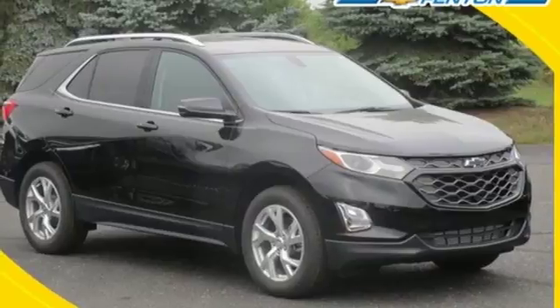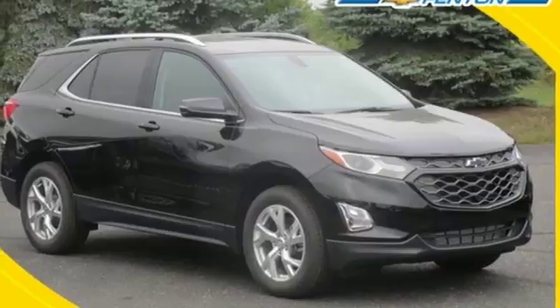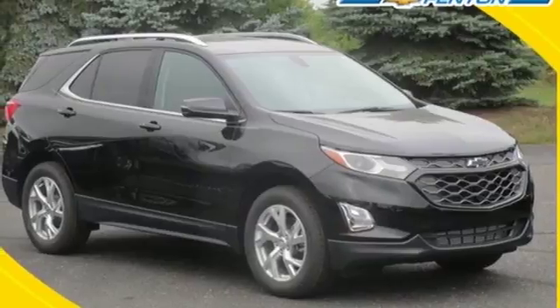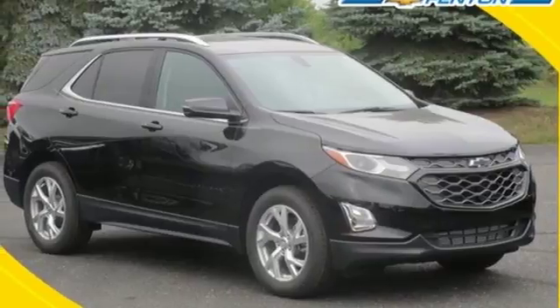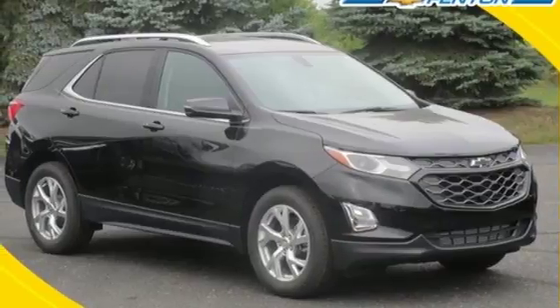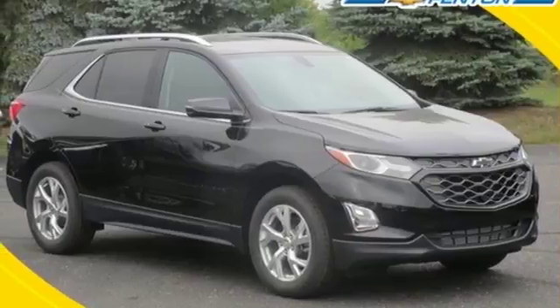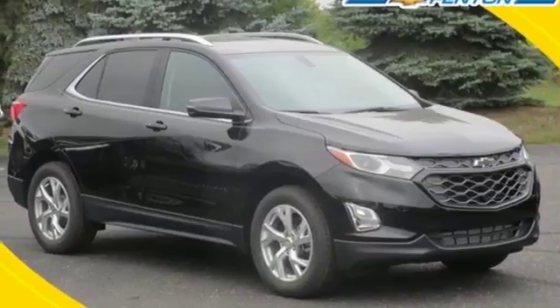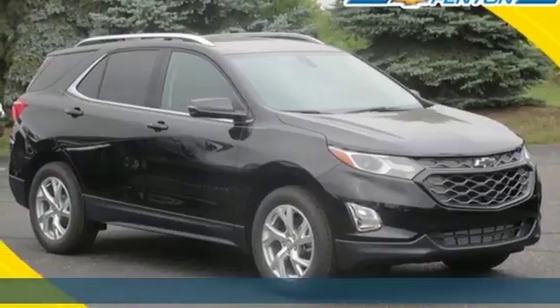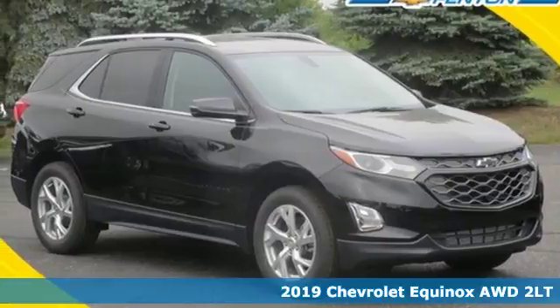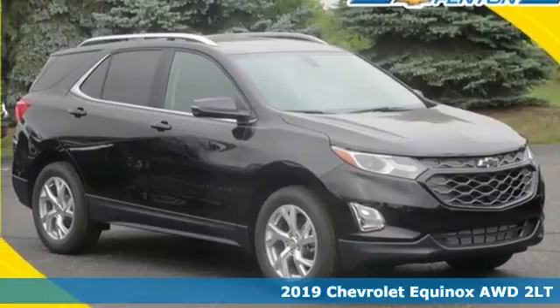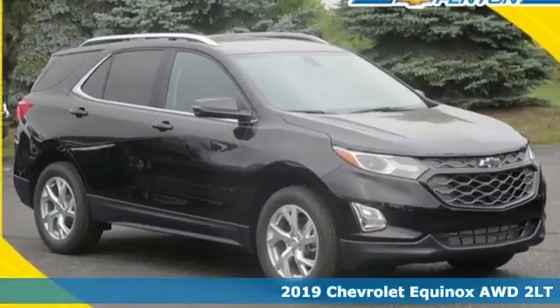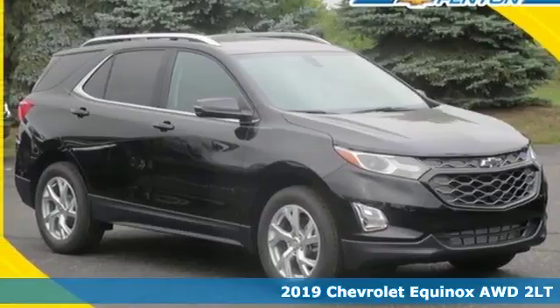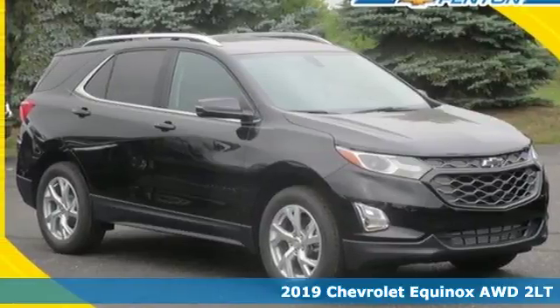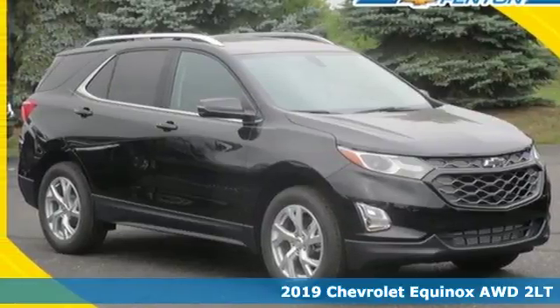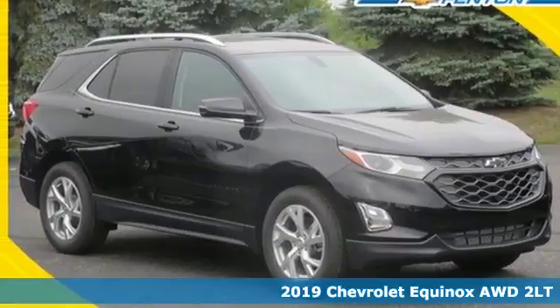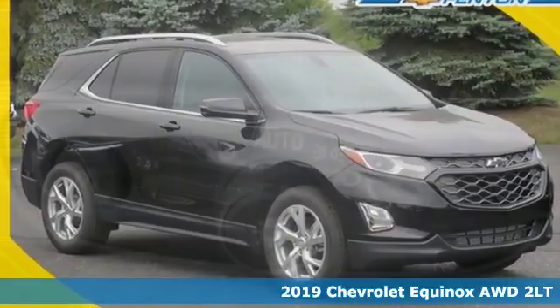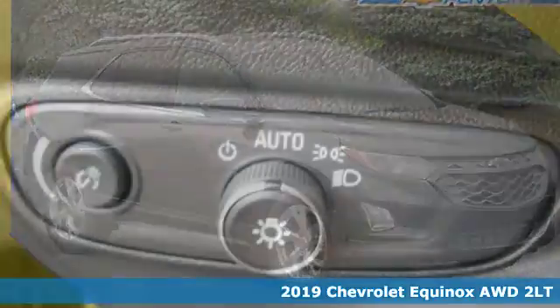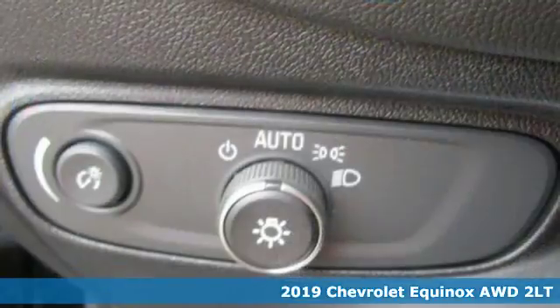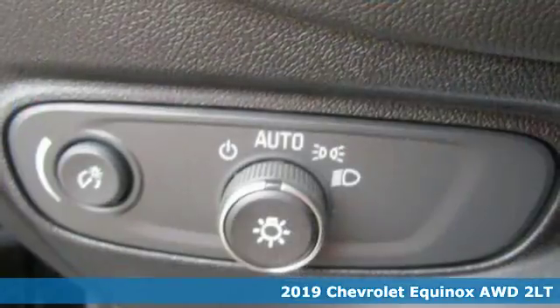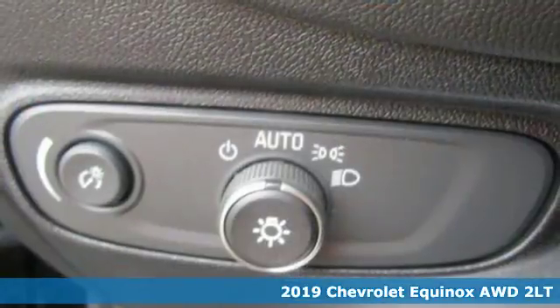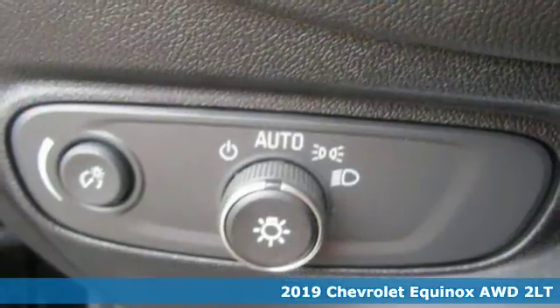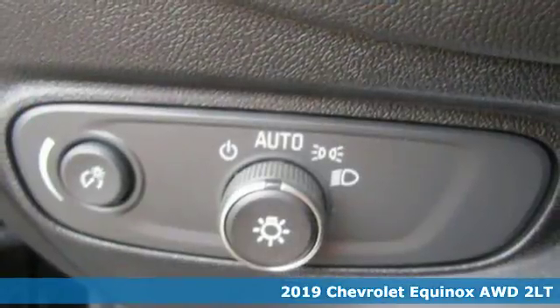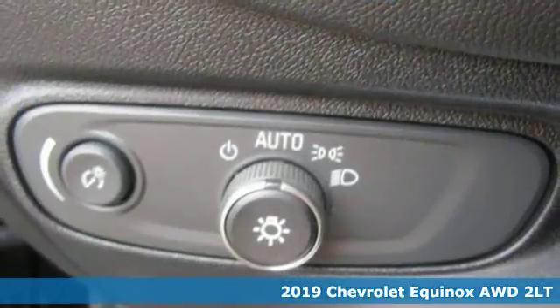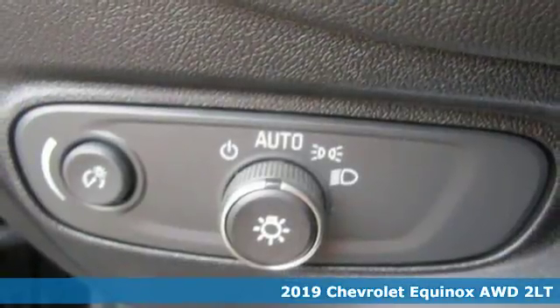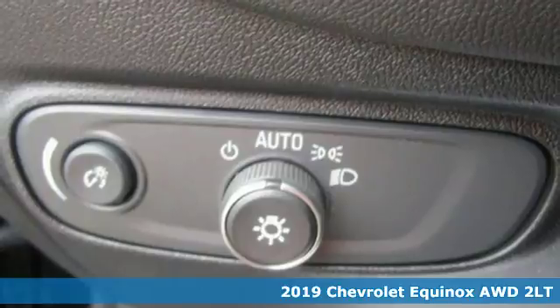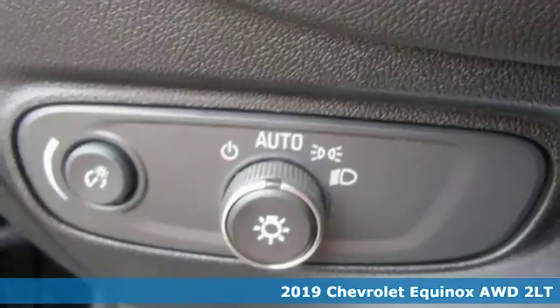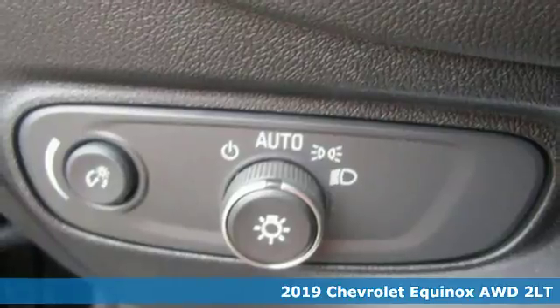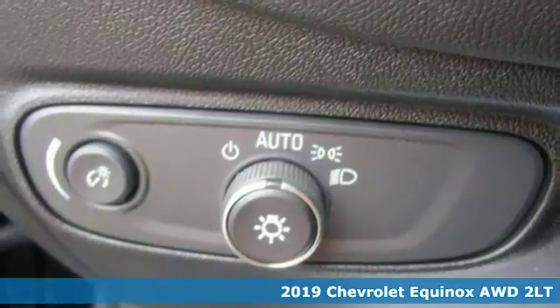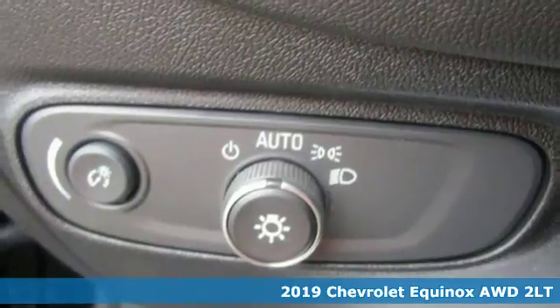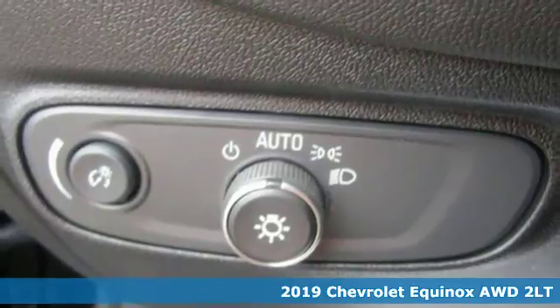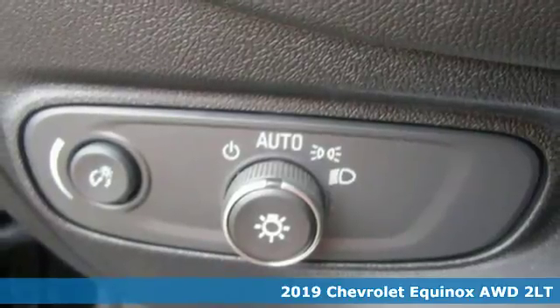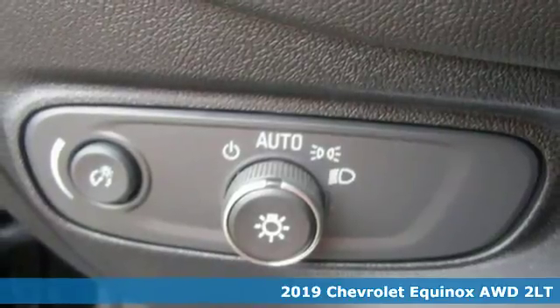Here's a new 2019 Chevrolet Equinox. Chevrolet, 100 years of icons.